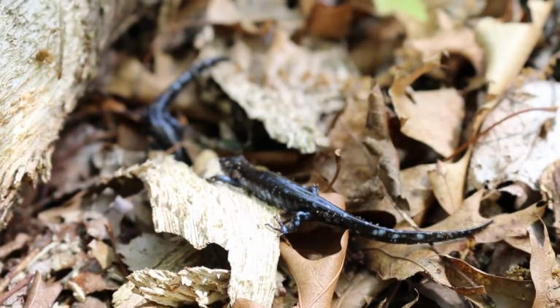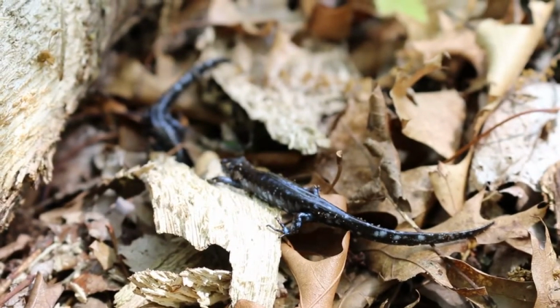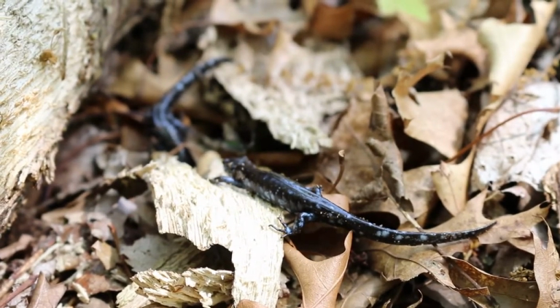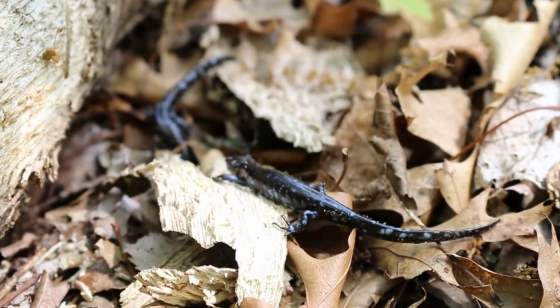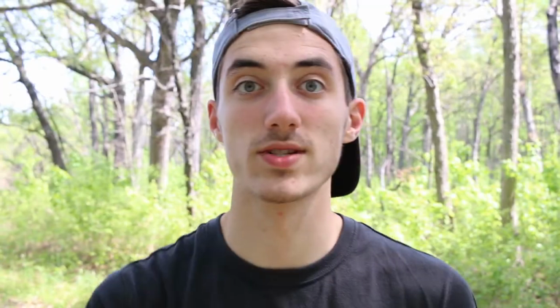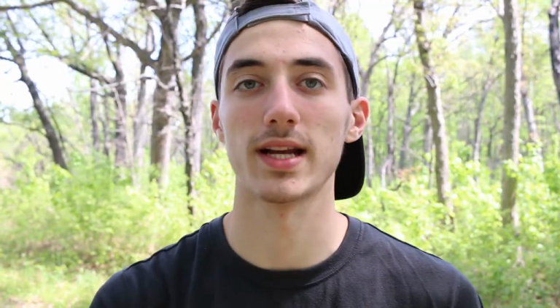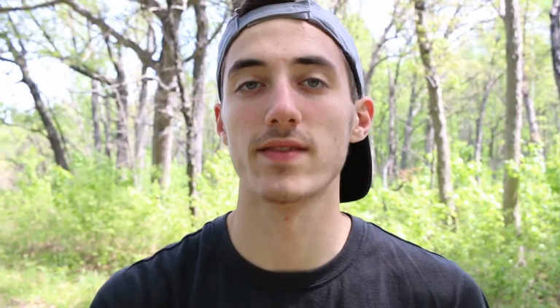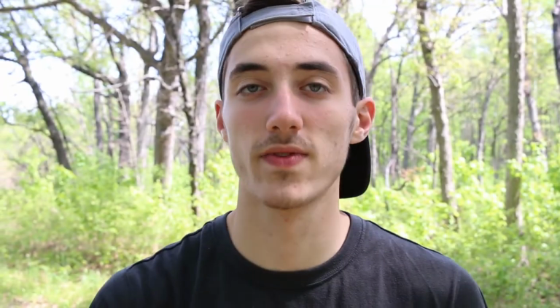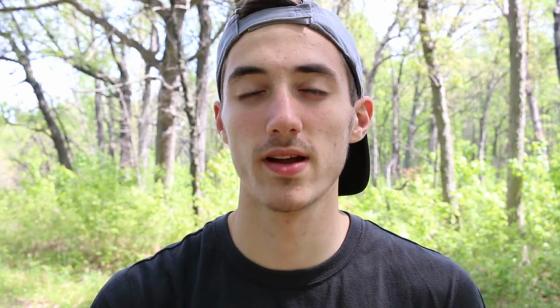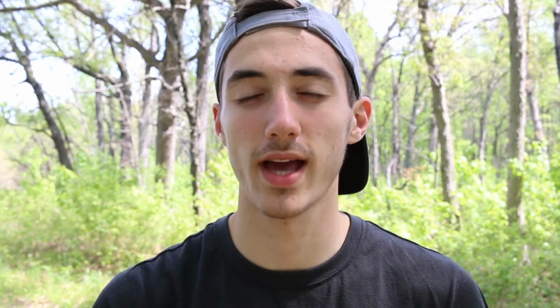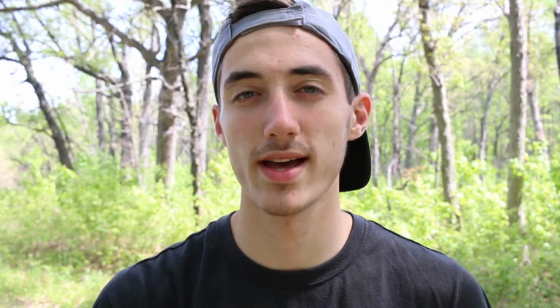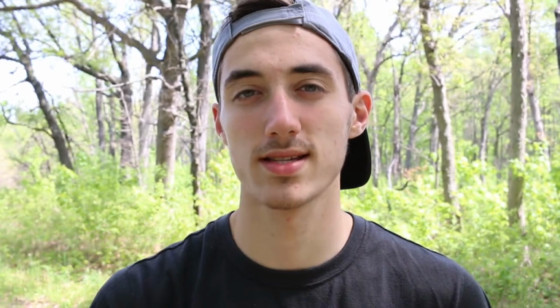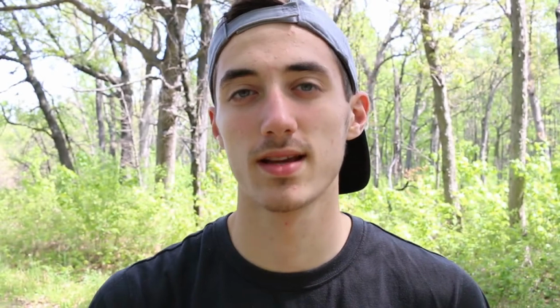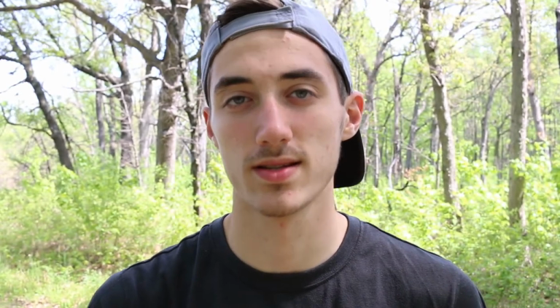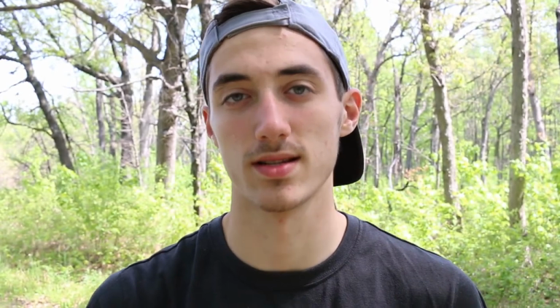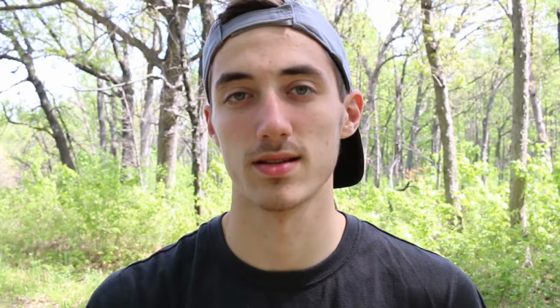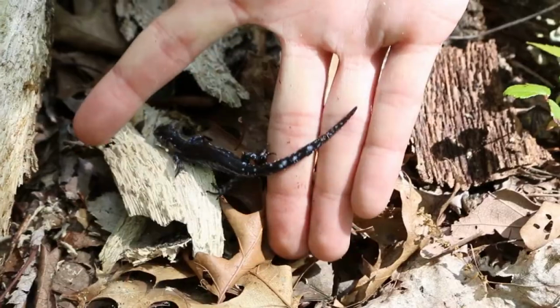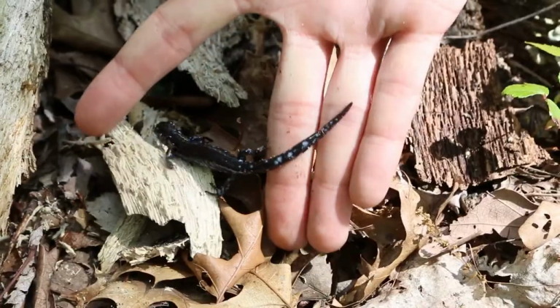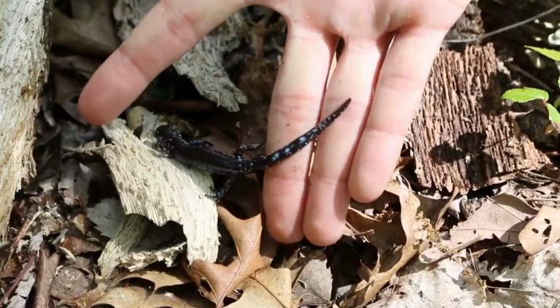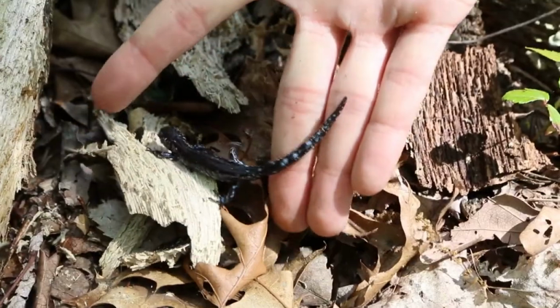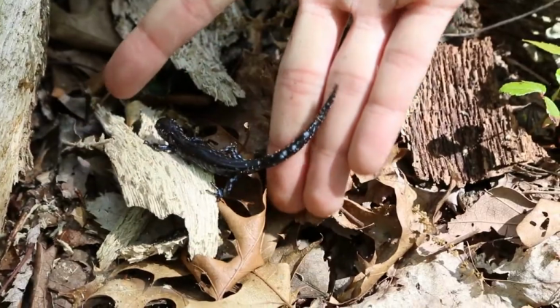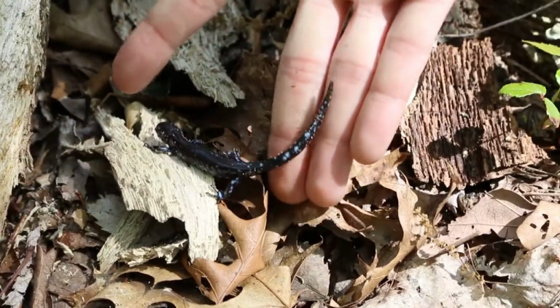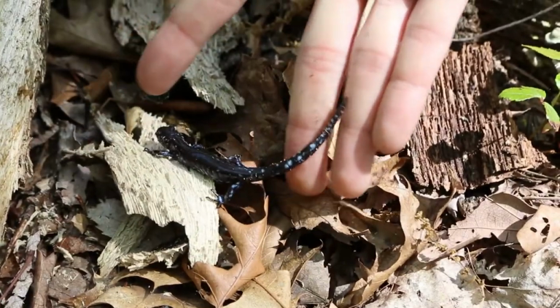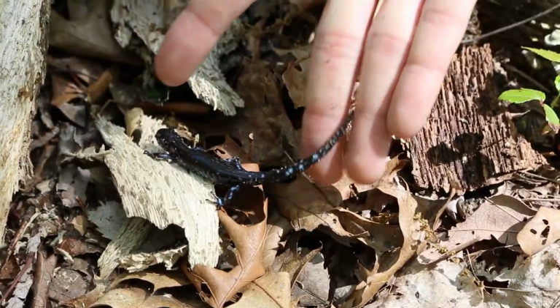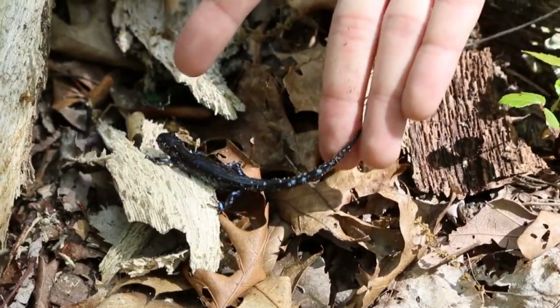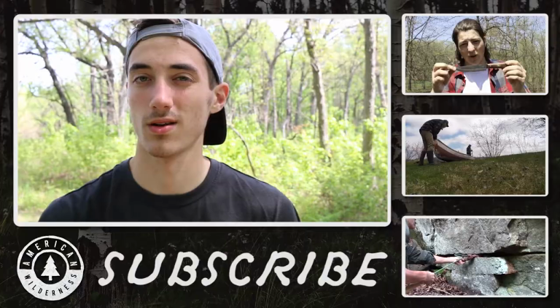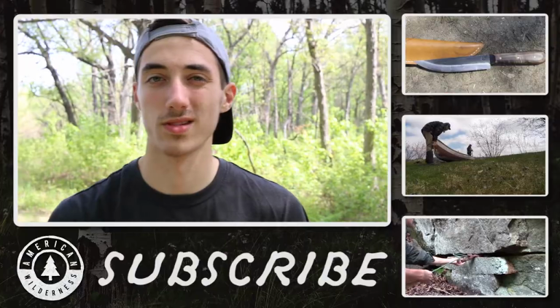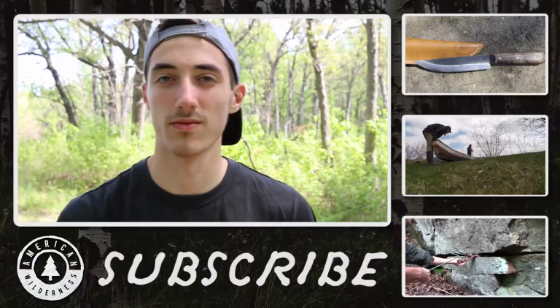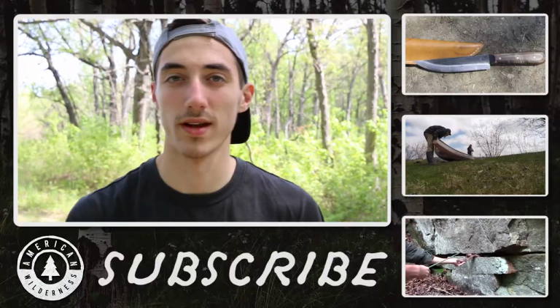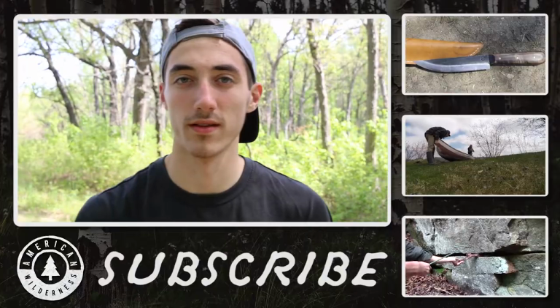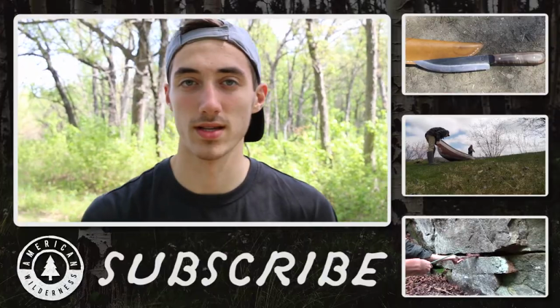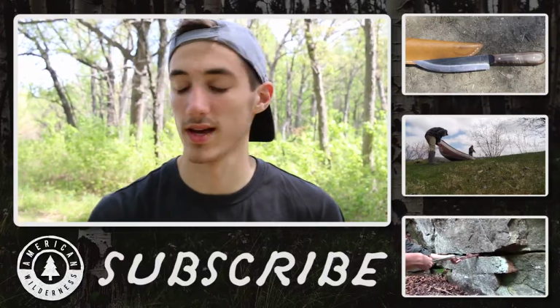Thanks for checking out this video — just a short one about salamanders. Always love finding those guys.